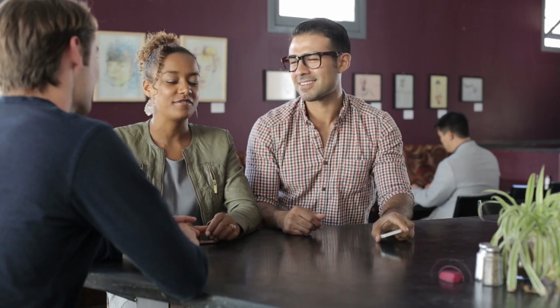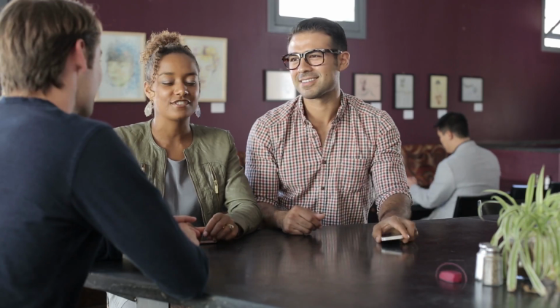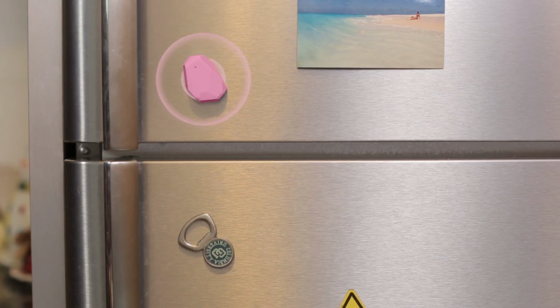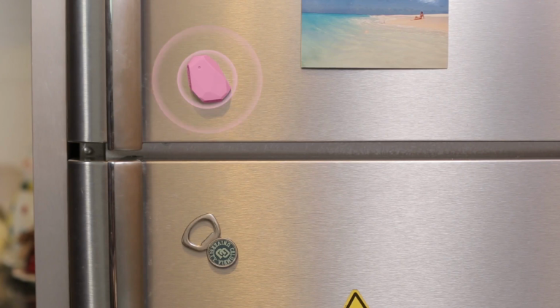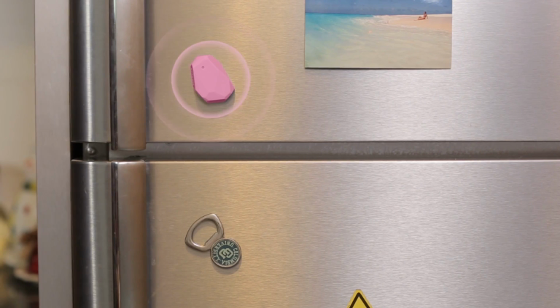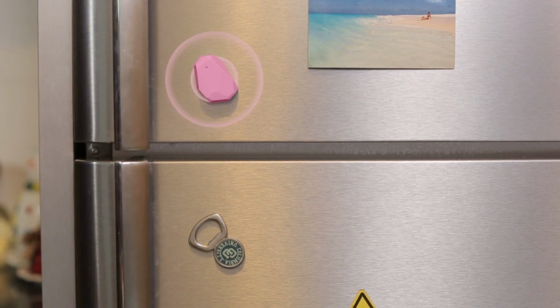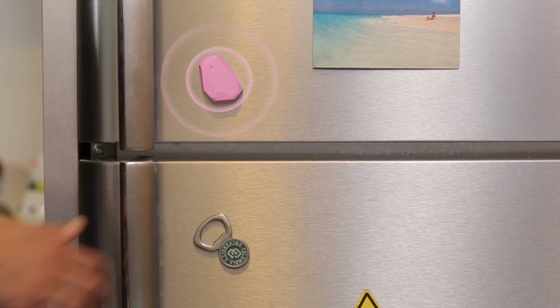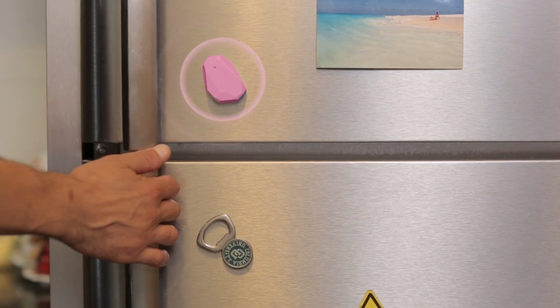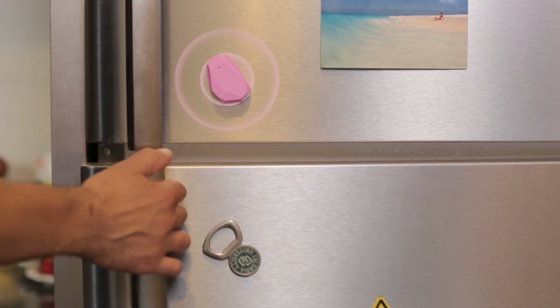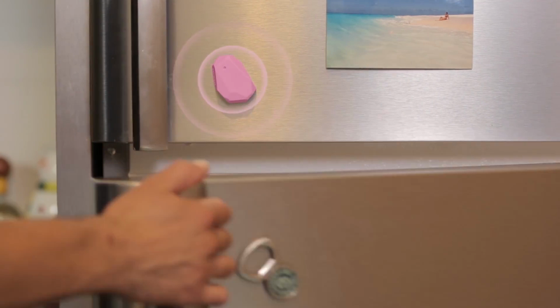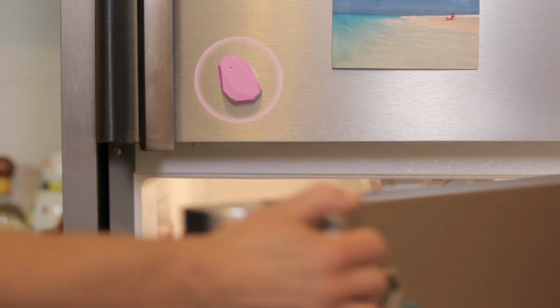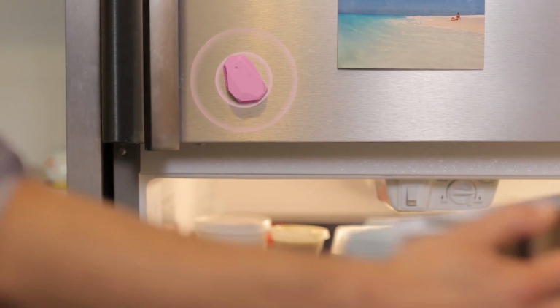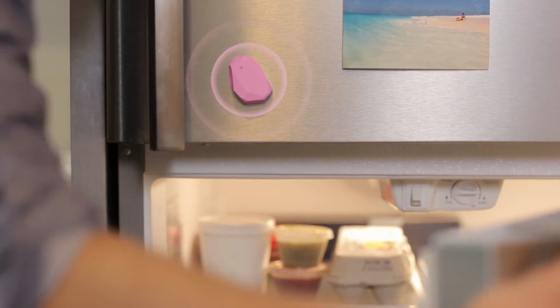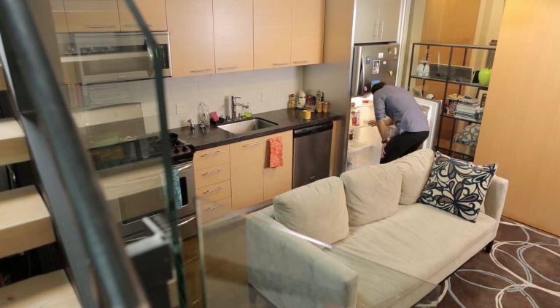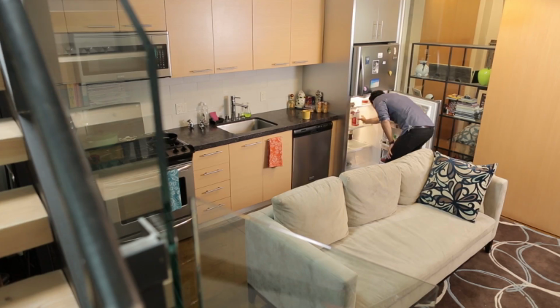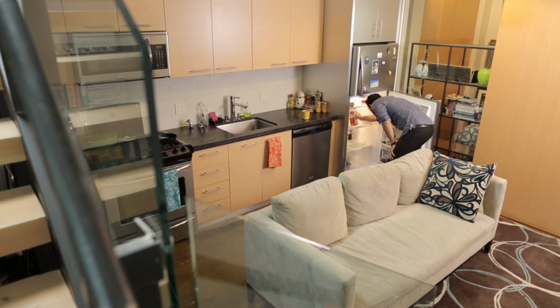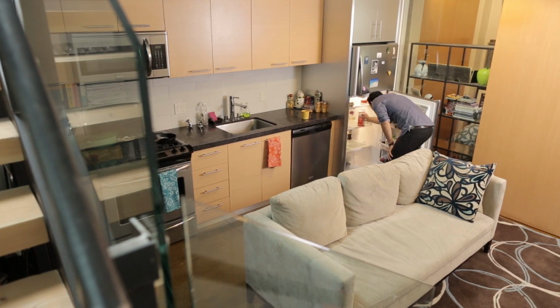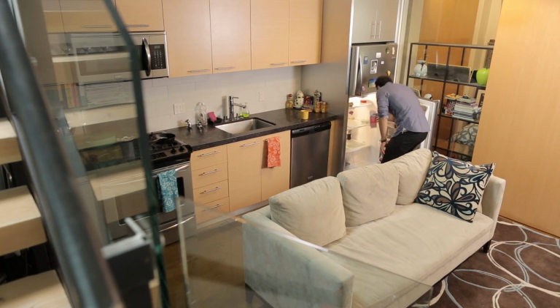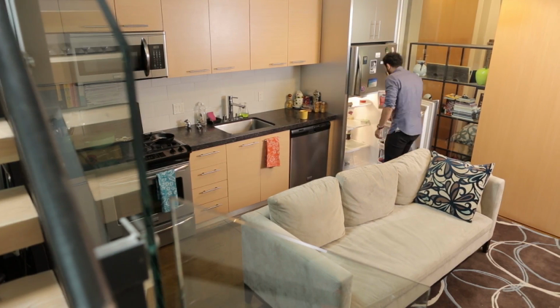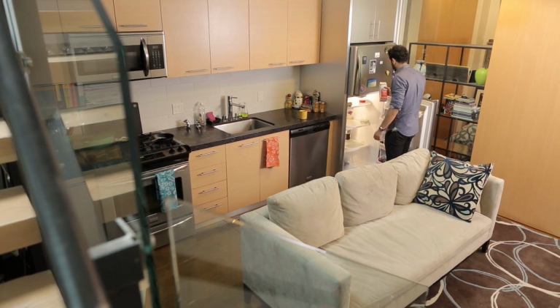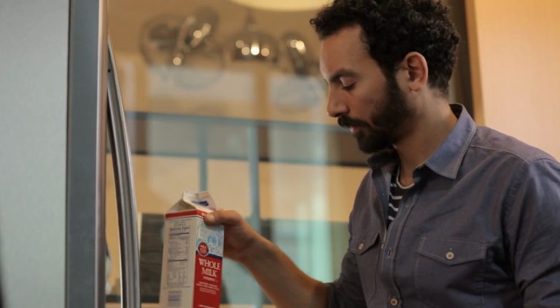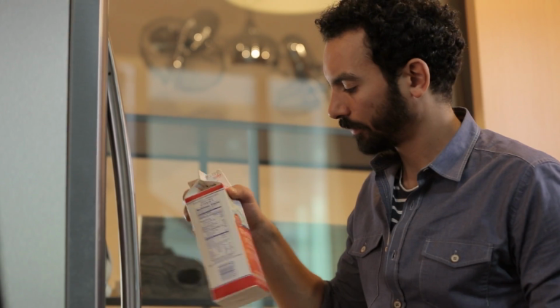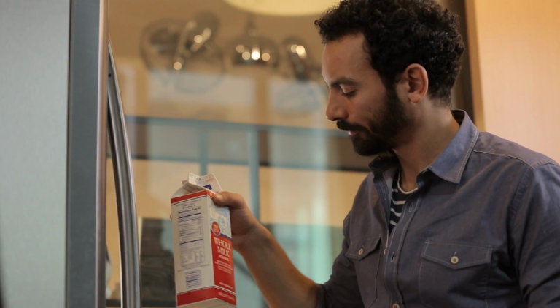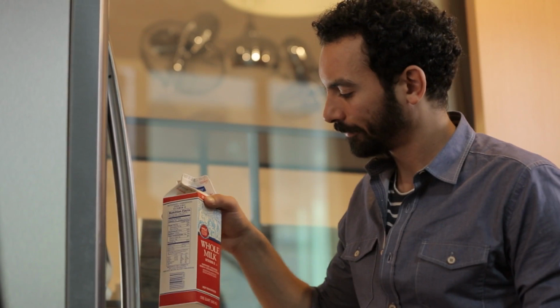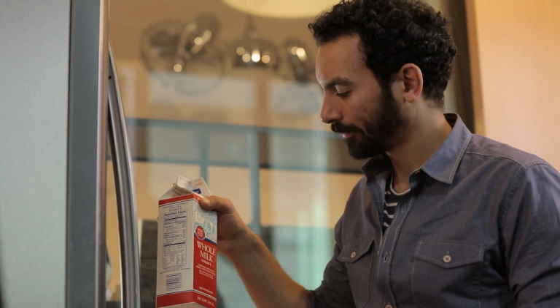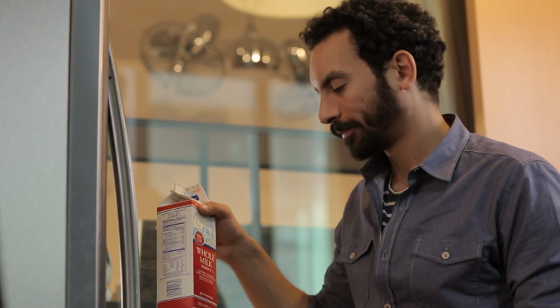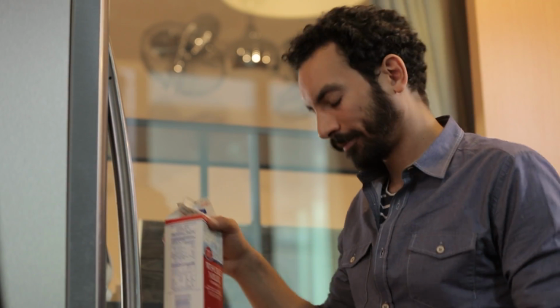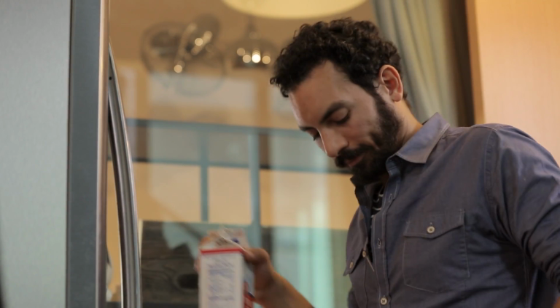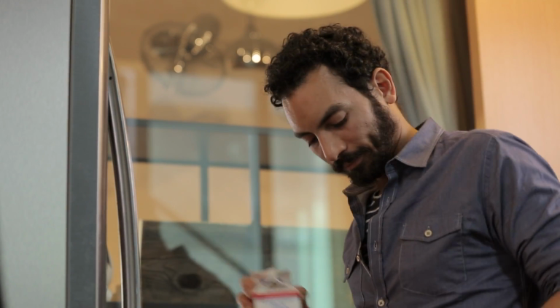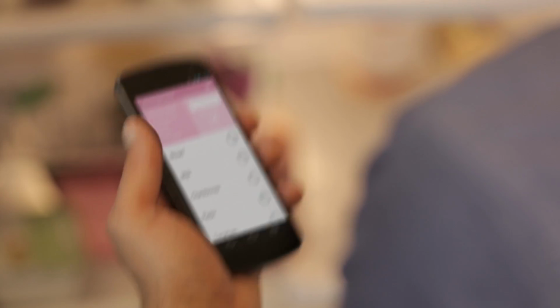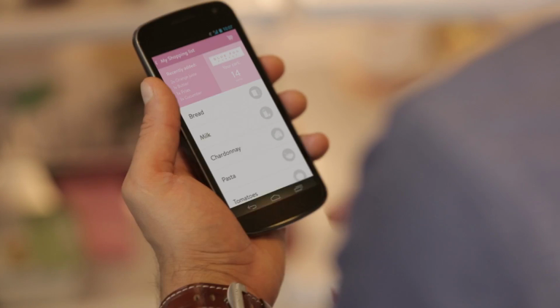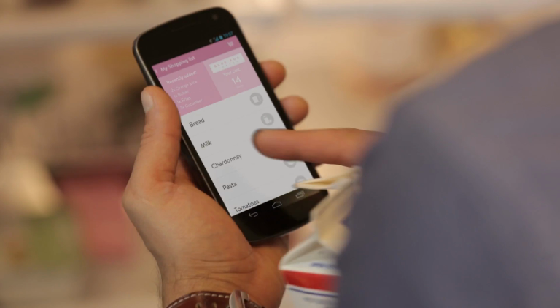You can have beacons at home too, so if your context is the kitchen and you're near the fridge, your shopping list will be ready and waiting when you look at your phone.